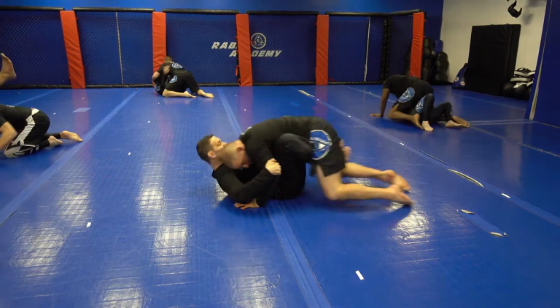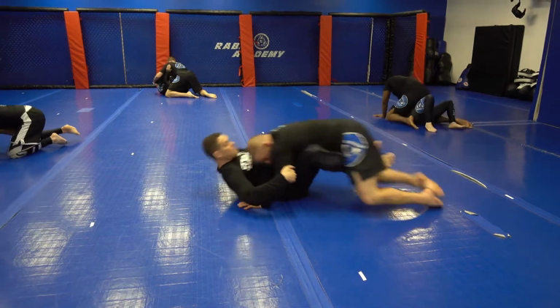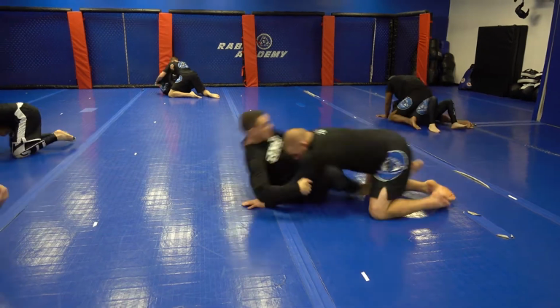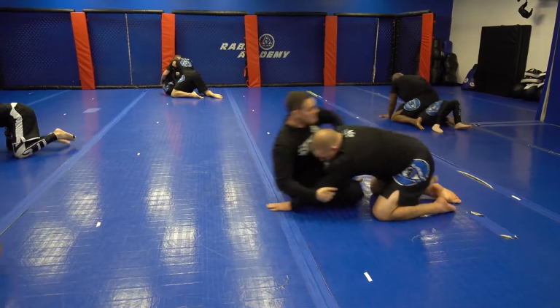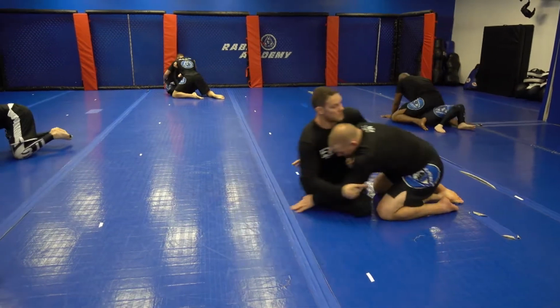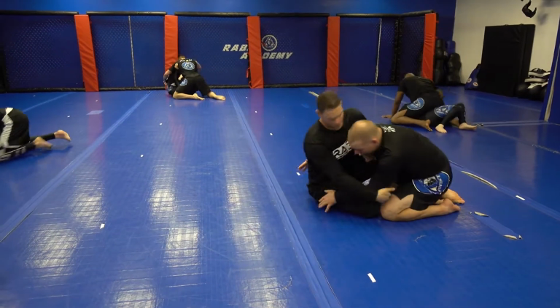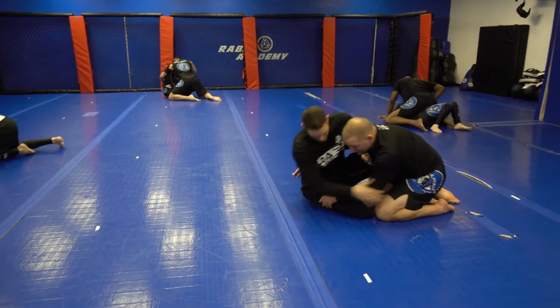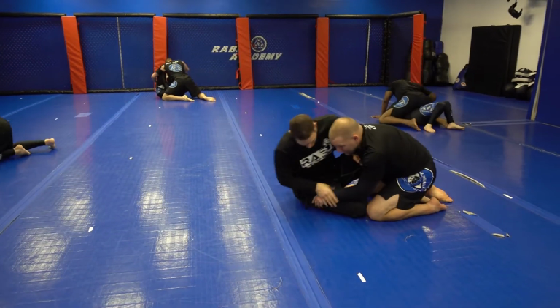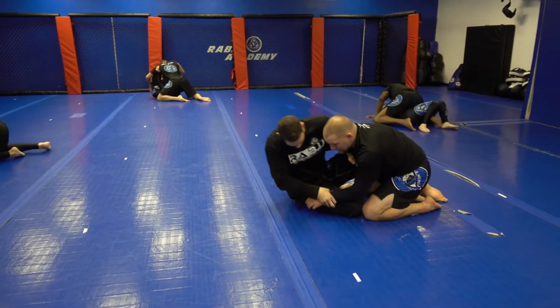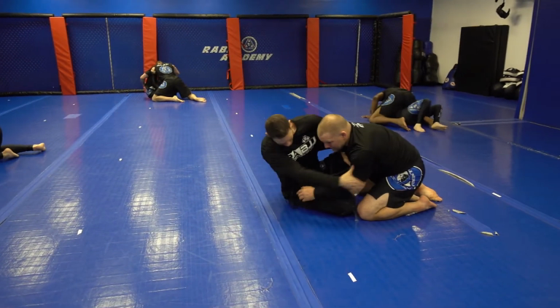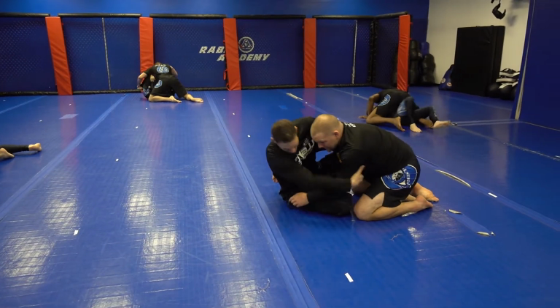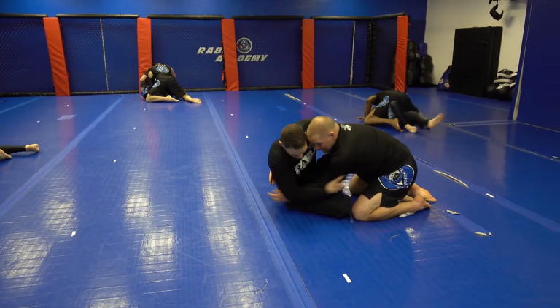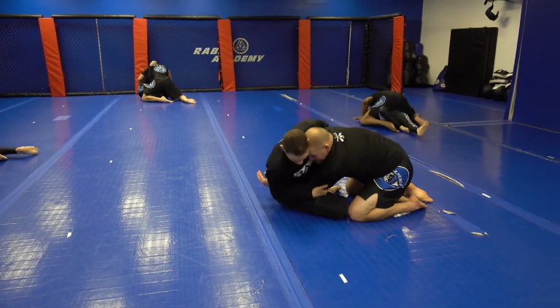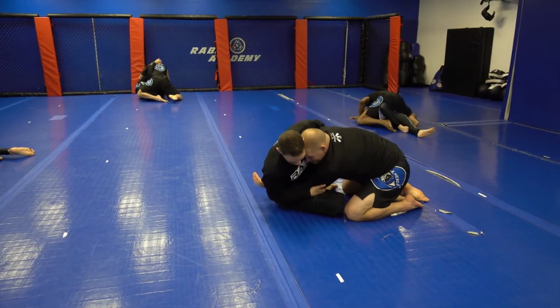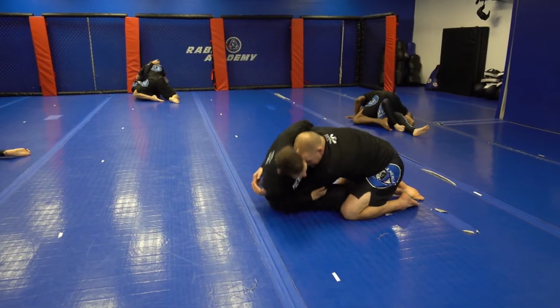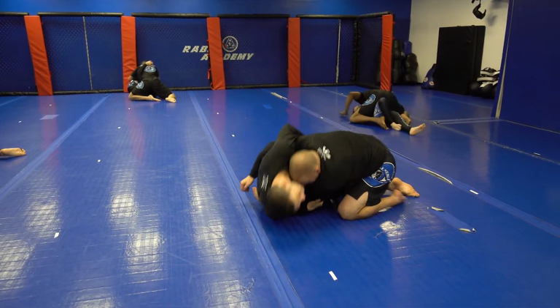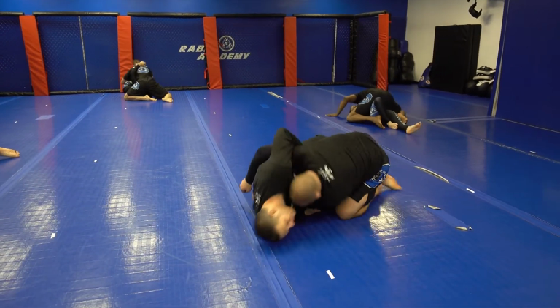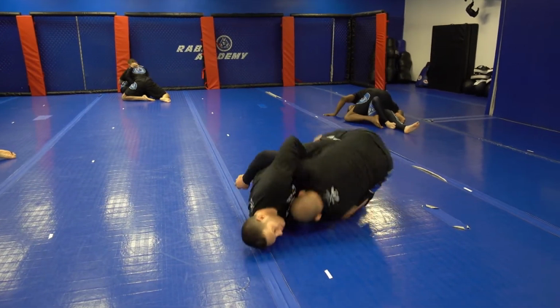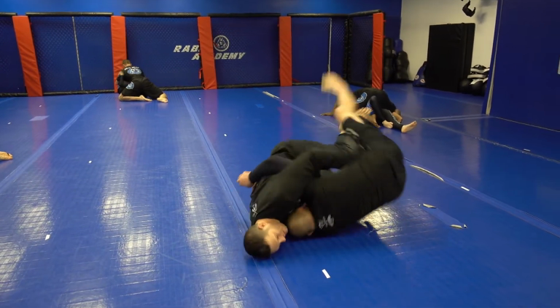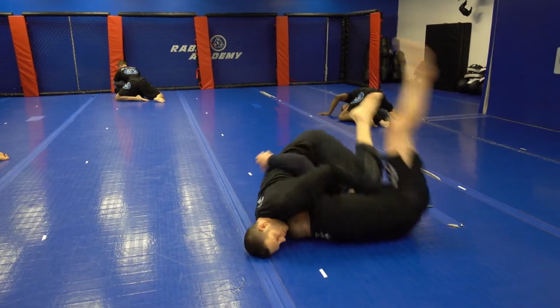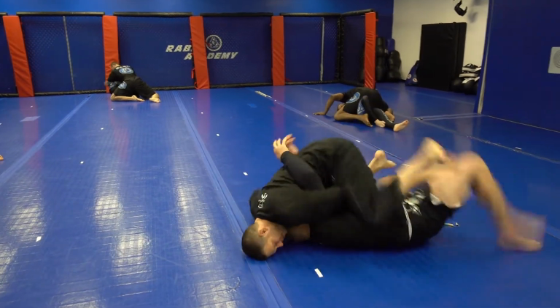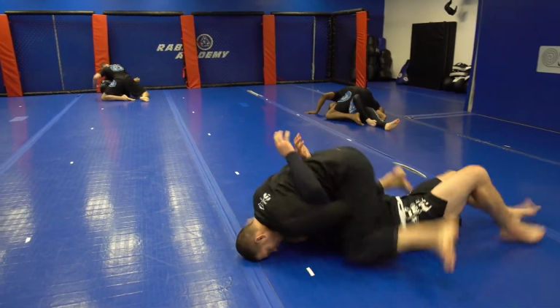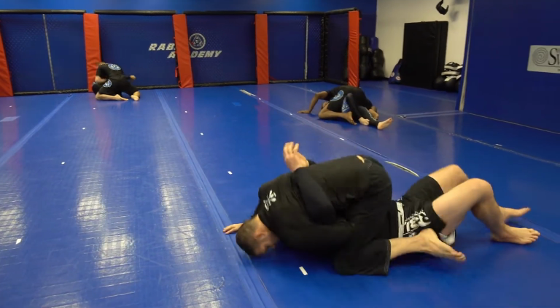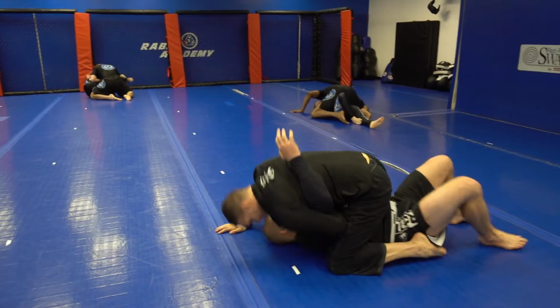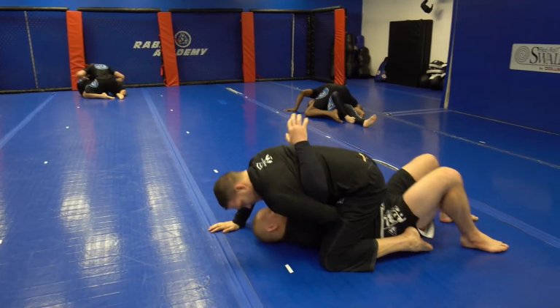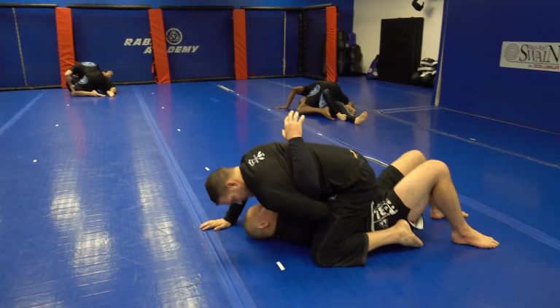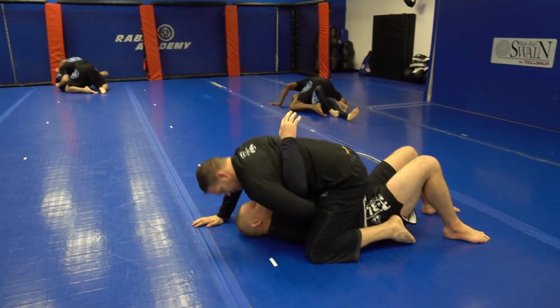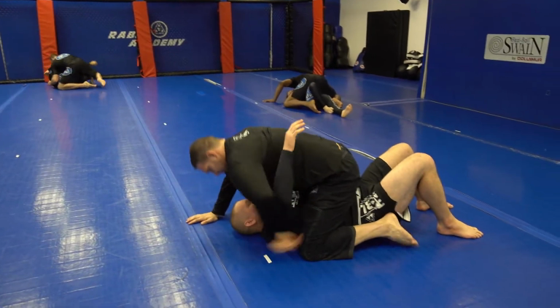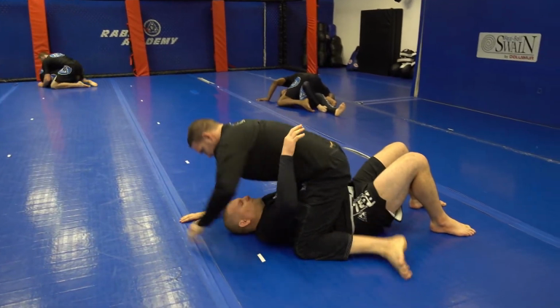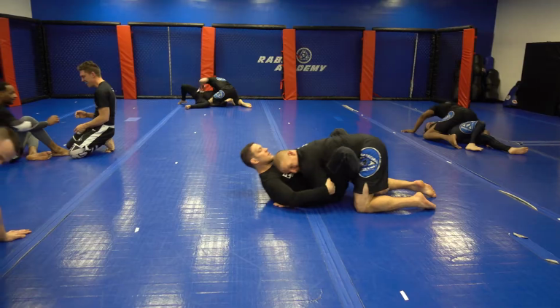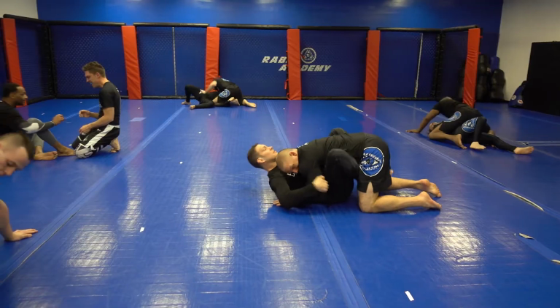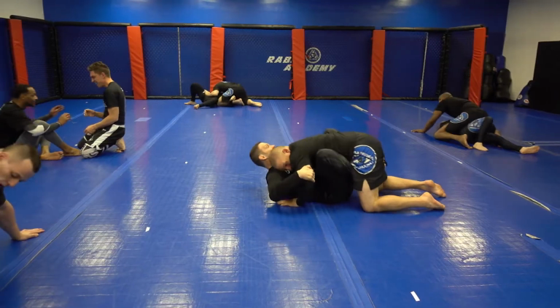Butterfly Guard is my favorite guard. Here is just the standard overhook sweep from Butterfly Guard.